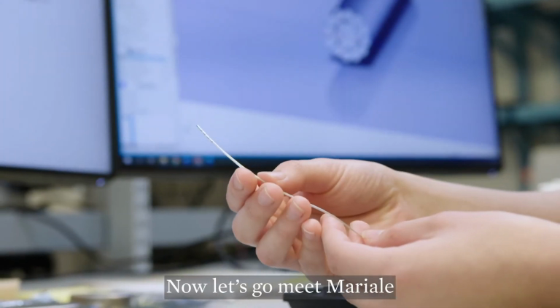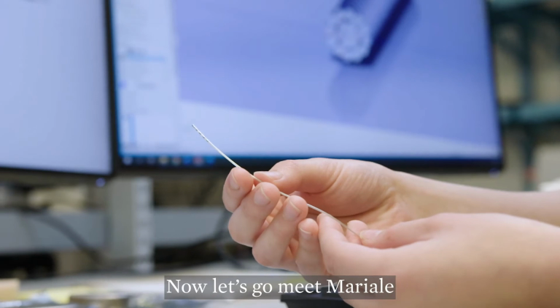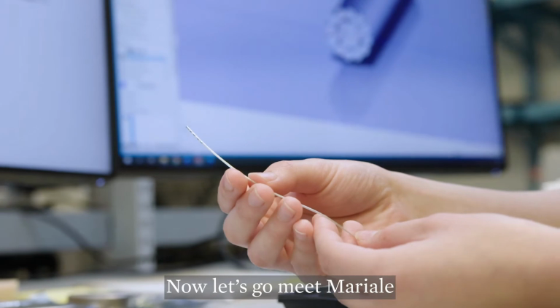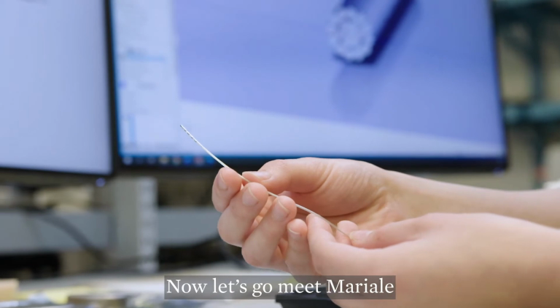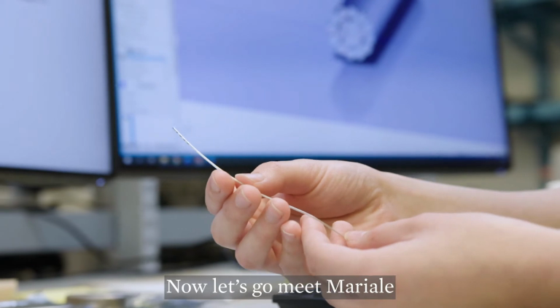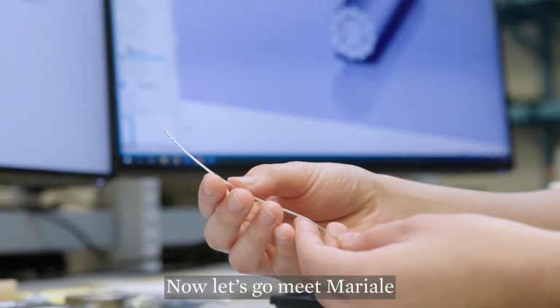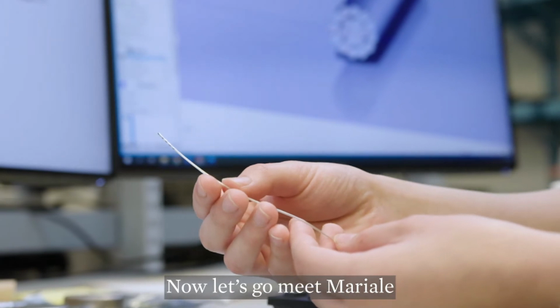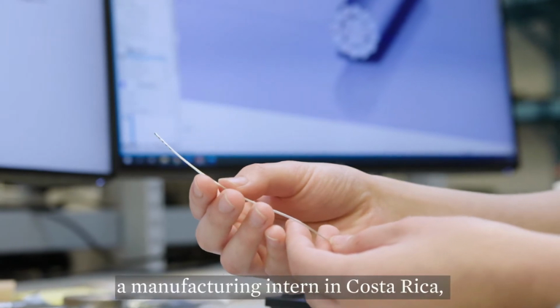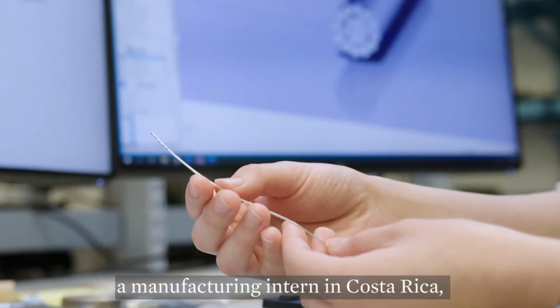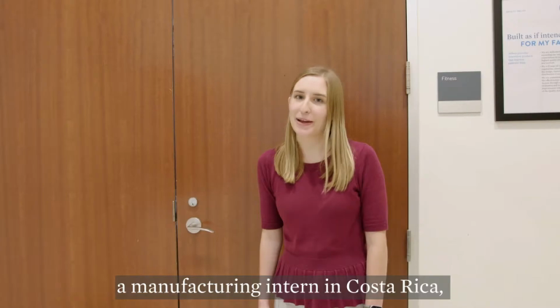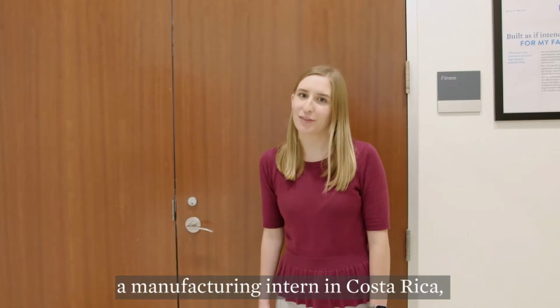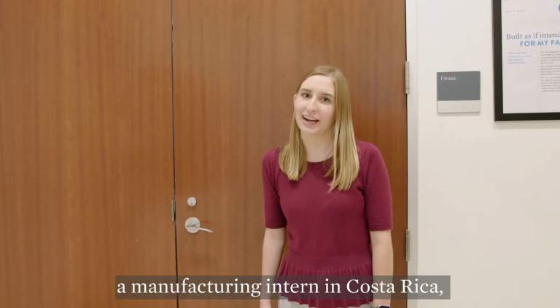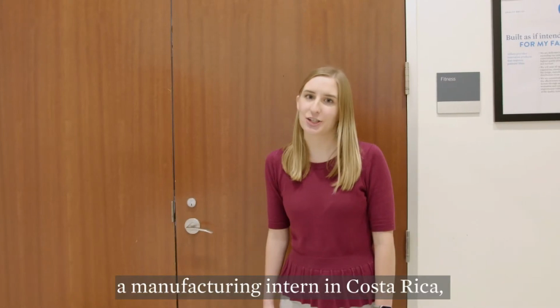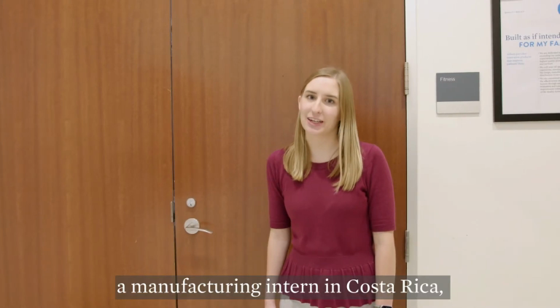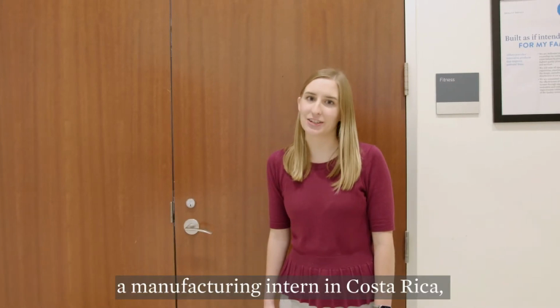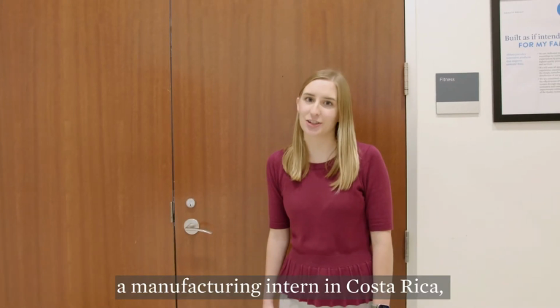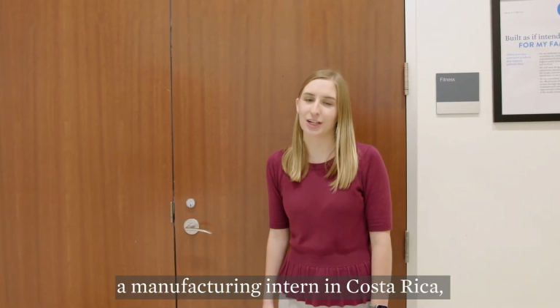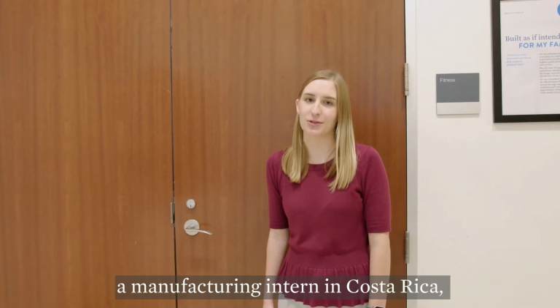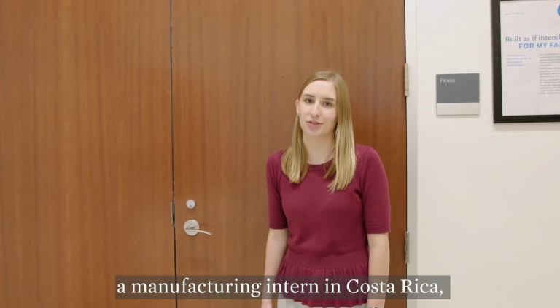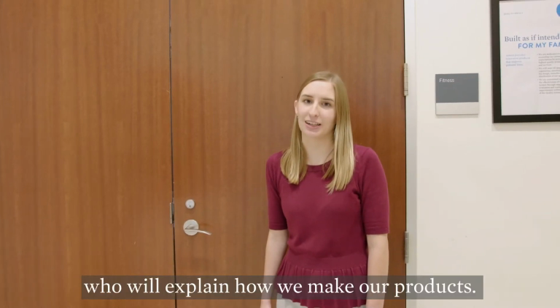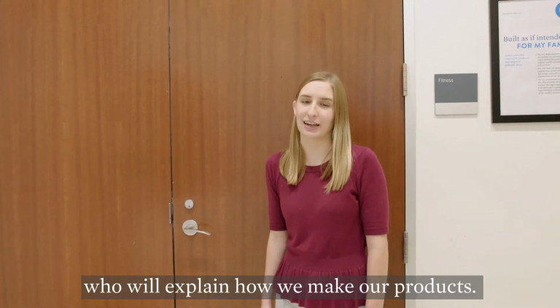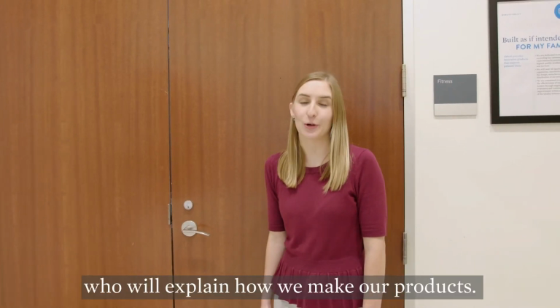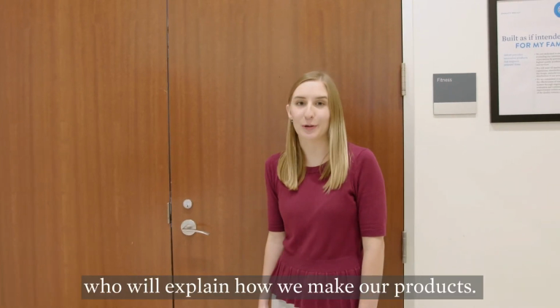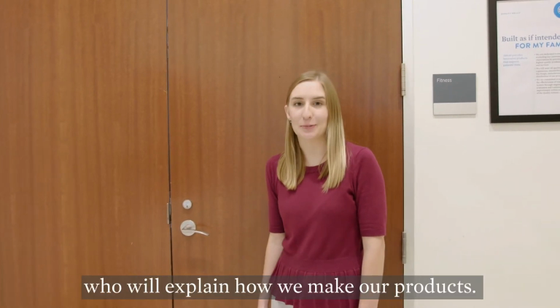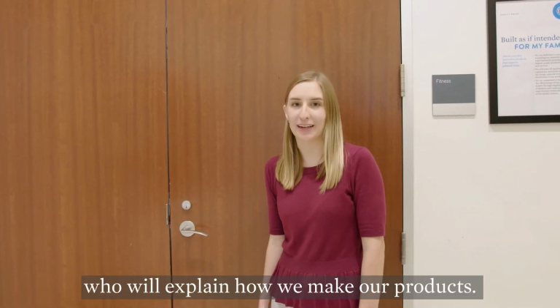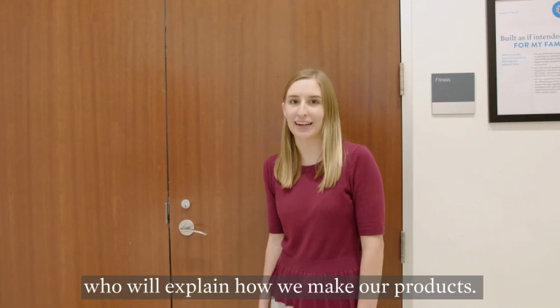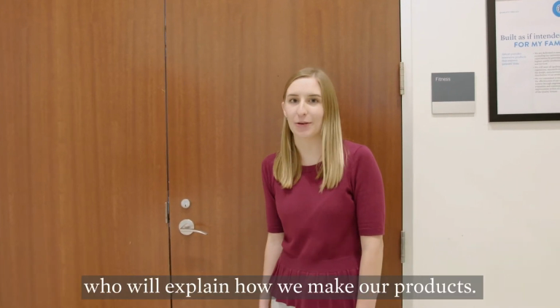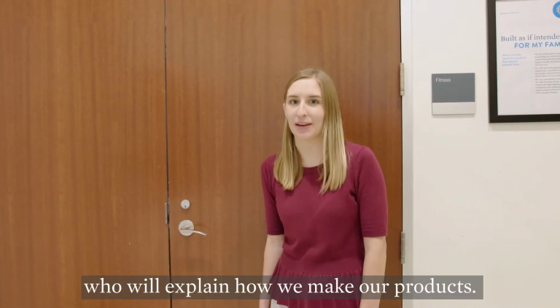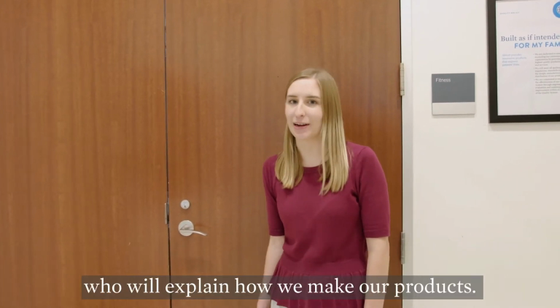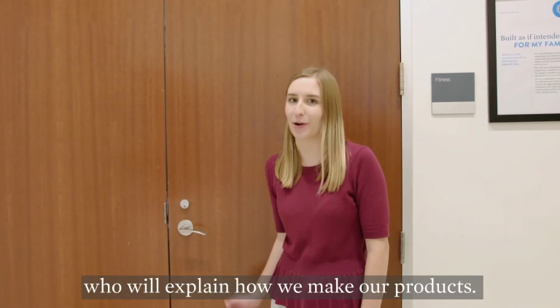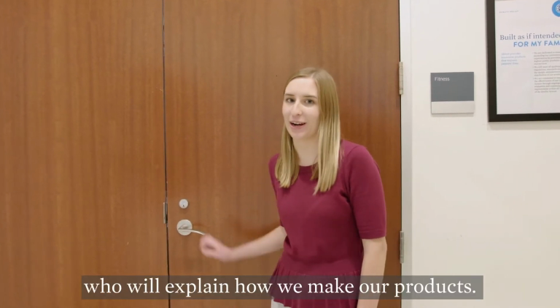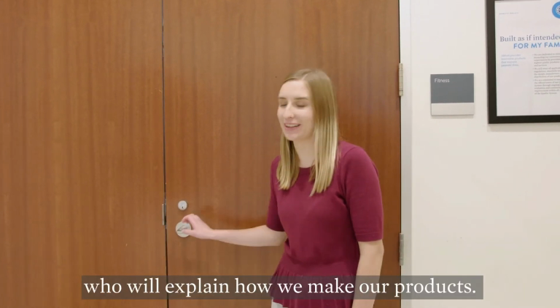Now let's go meet Maria, a manufacturing intern in Costa Rica, who will explain how we make our products.